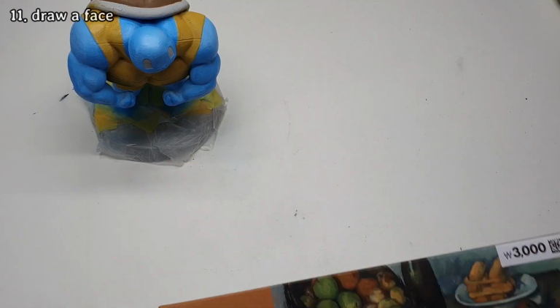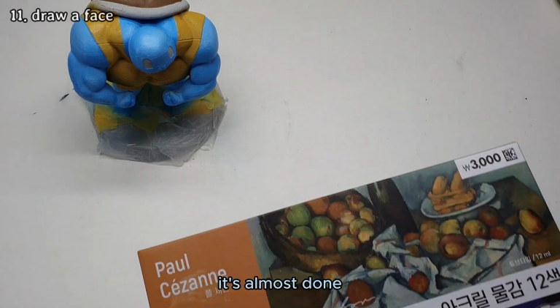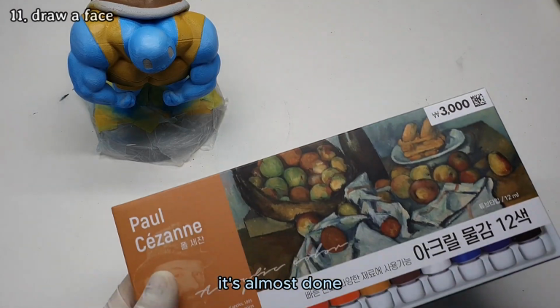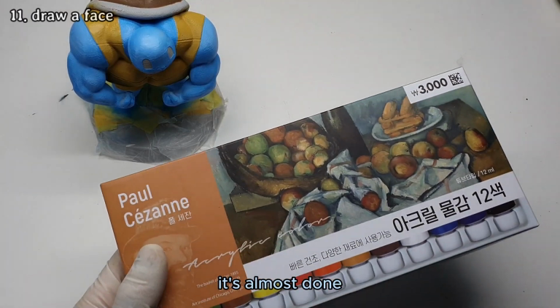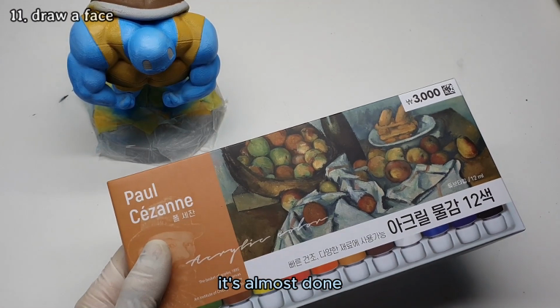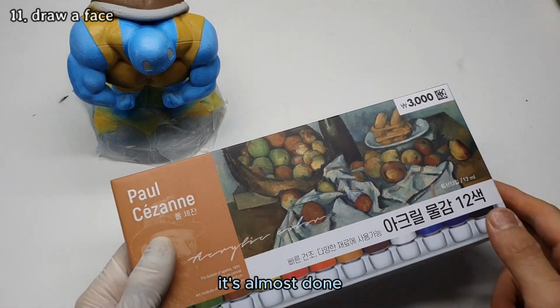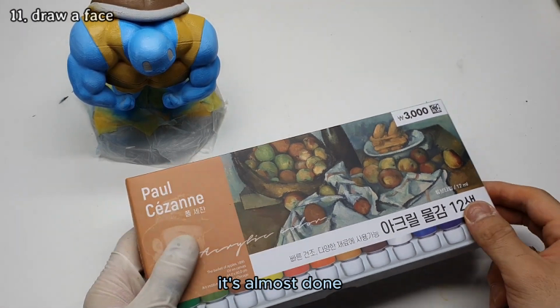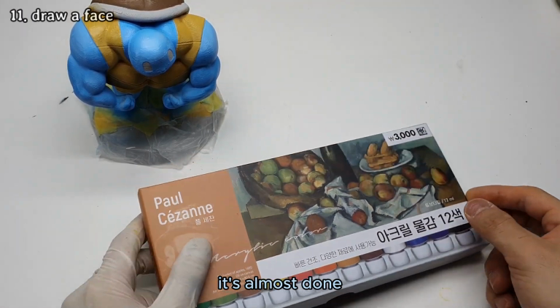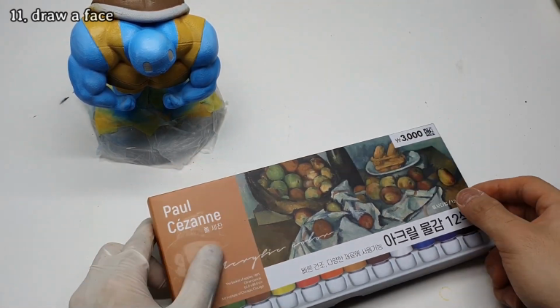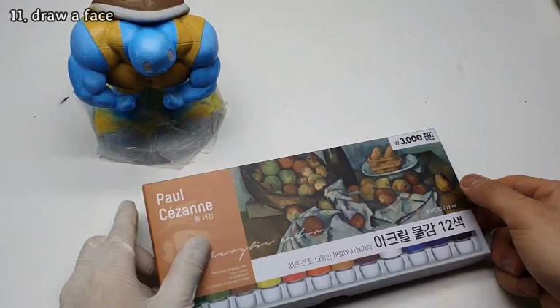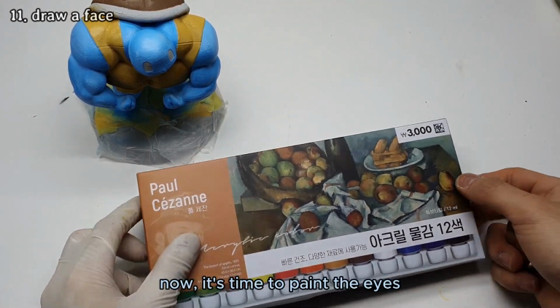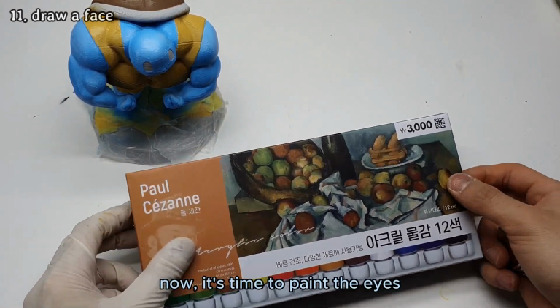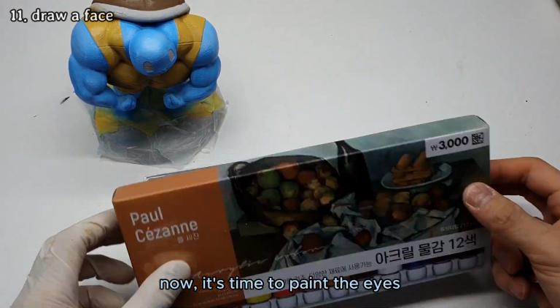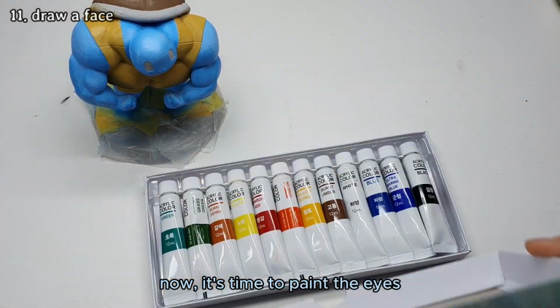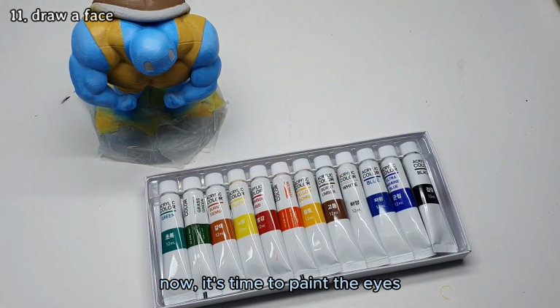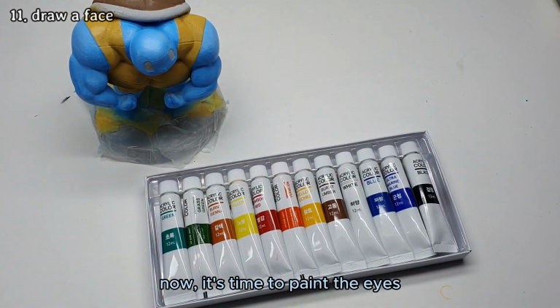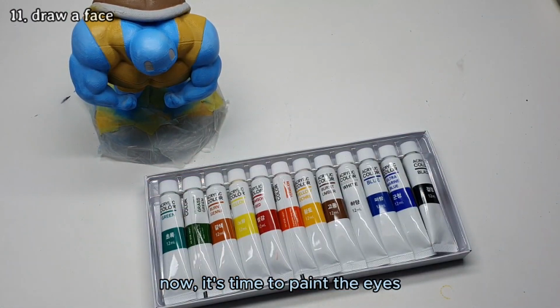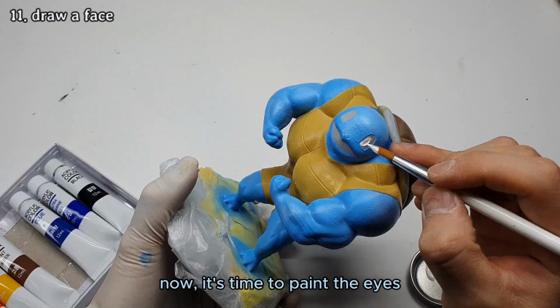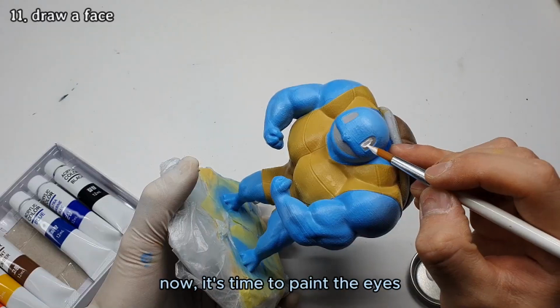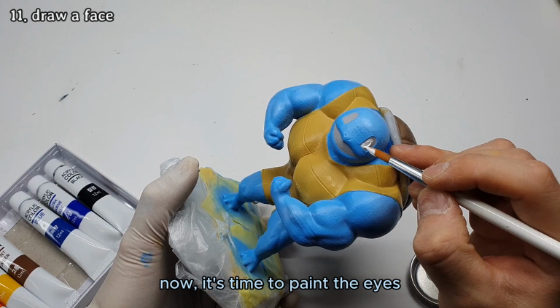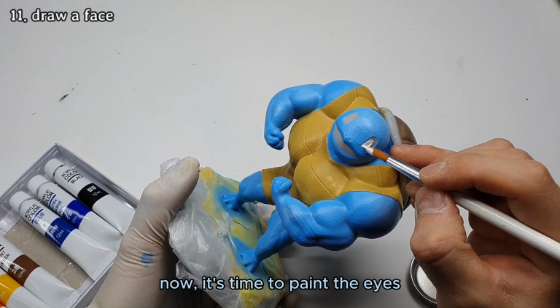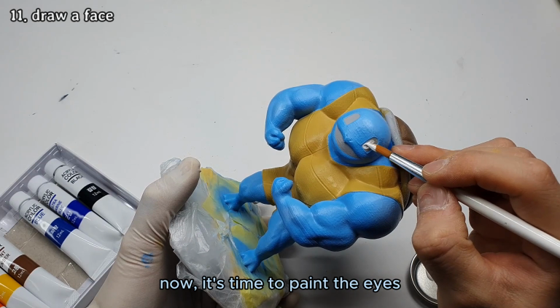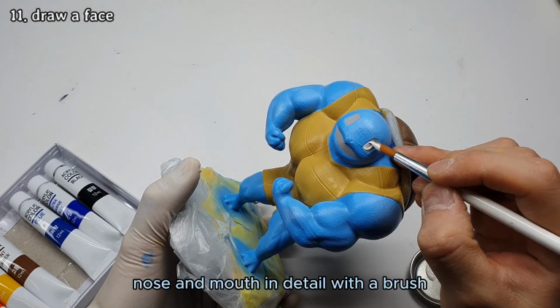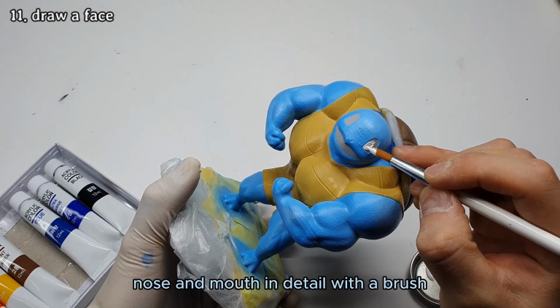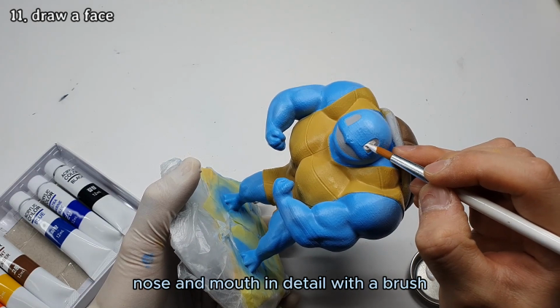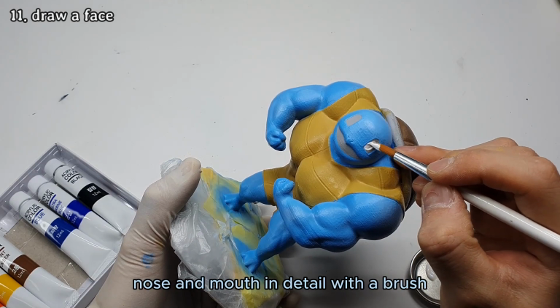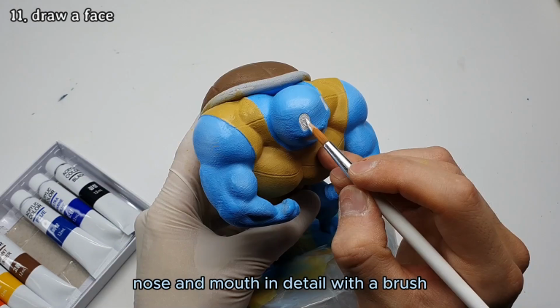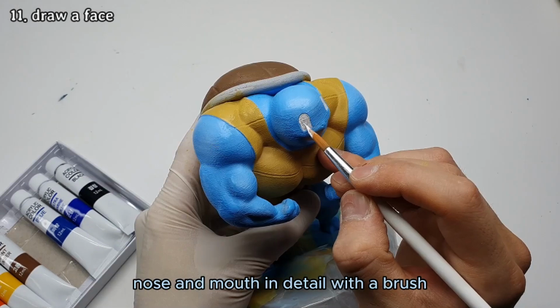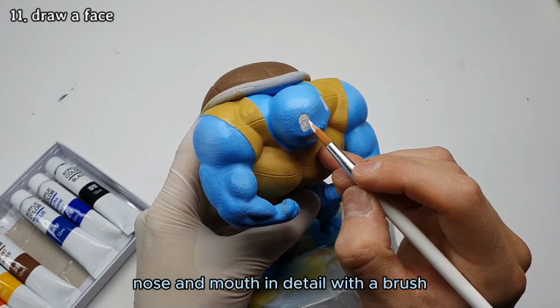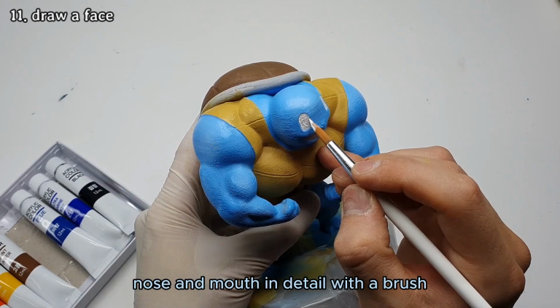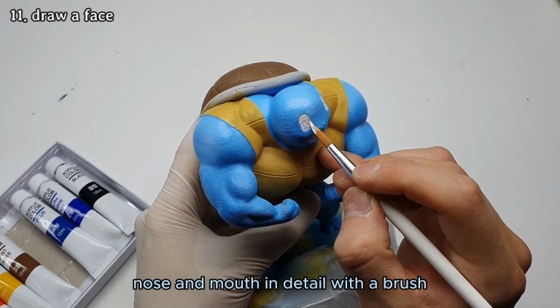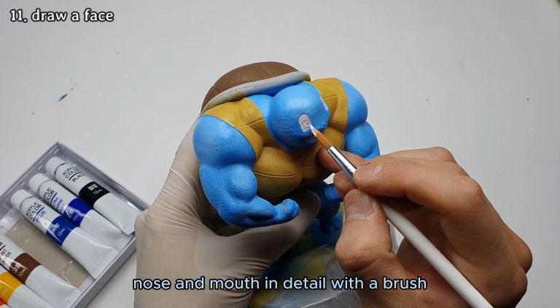It's almost done. Now it's time to paint the eyes, nose and mouth in detail with a brush.